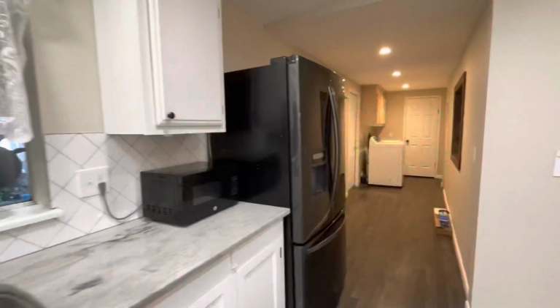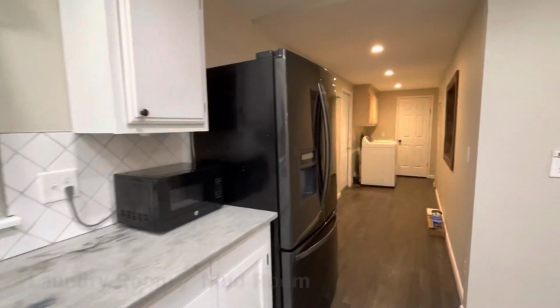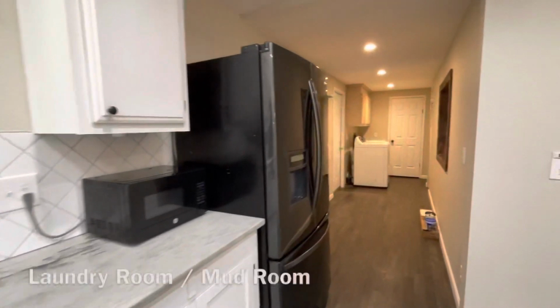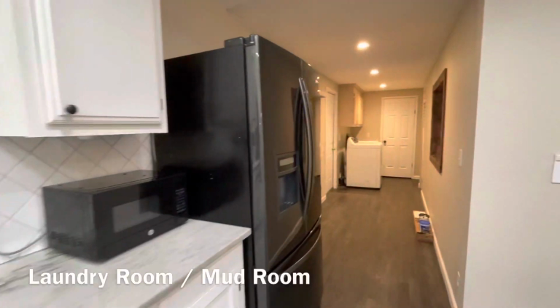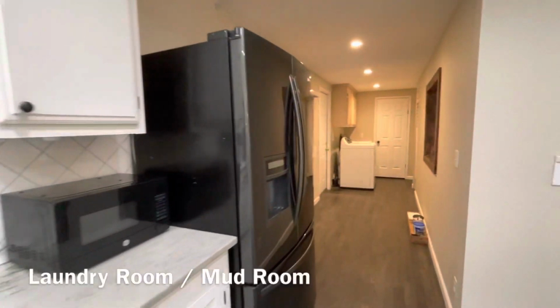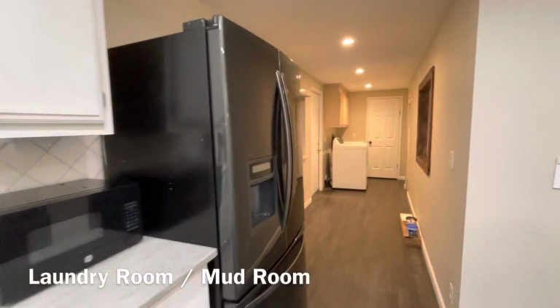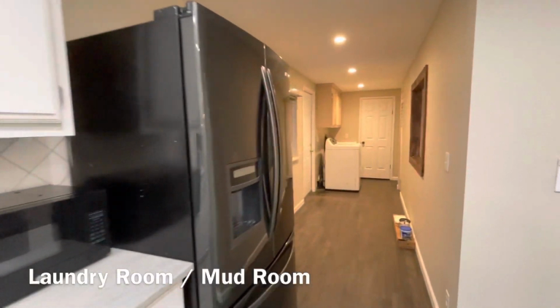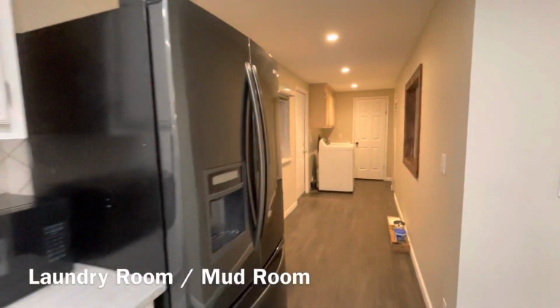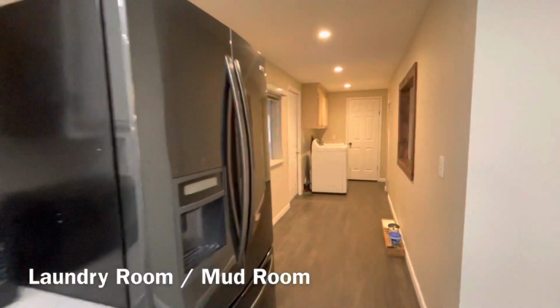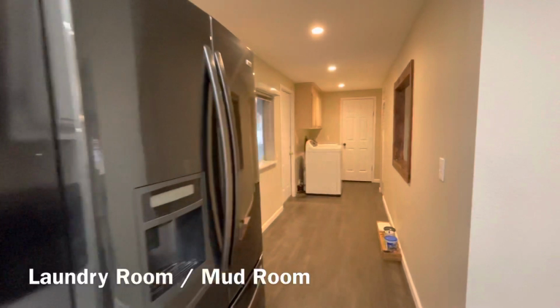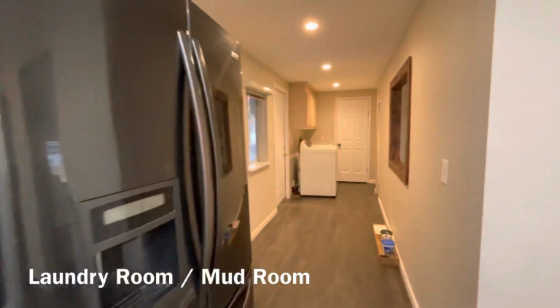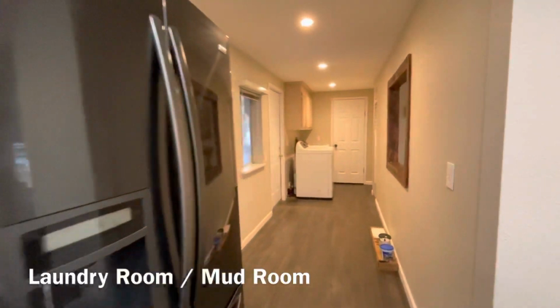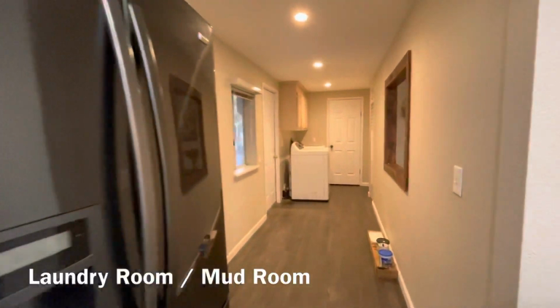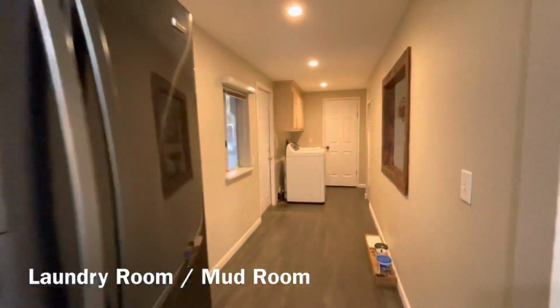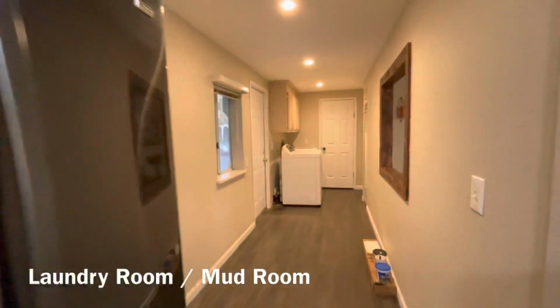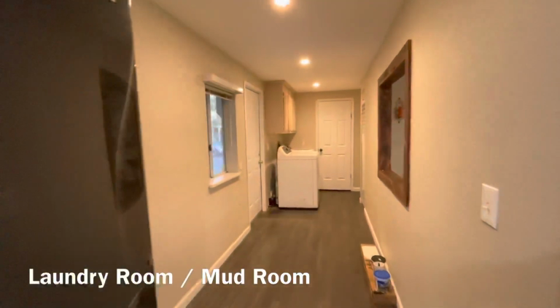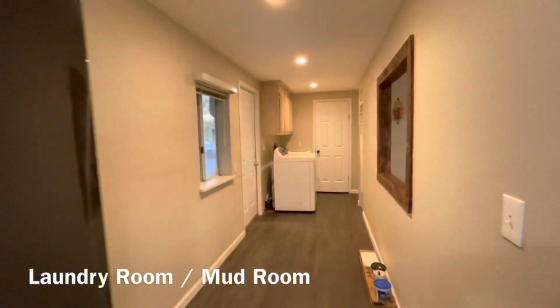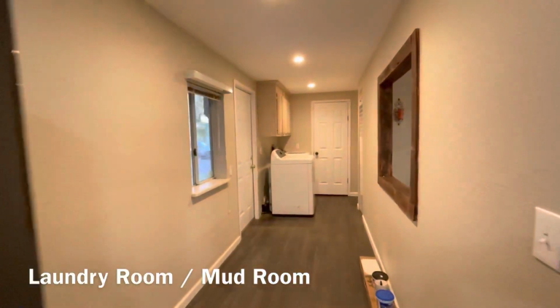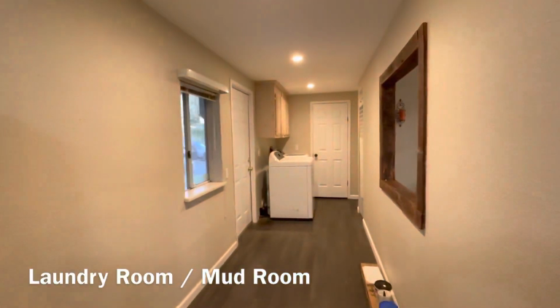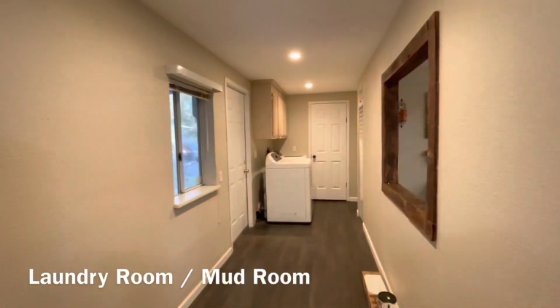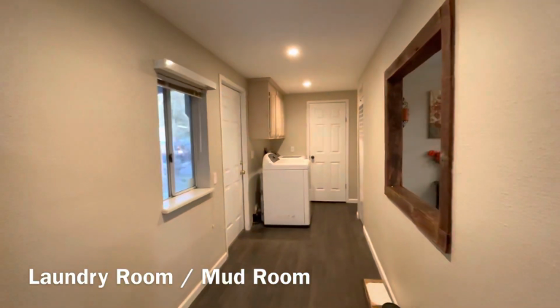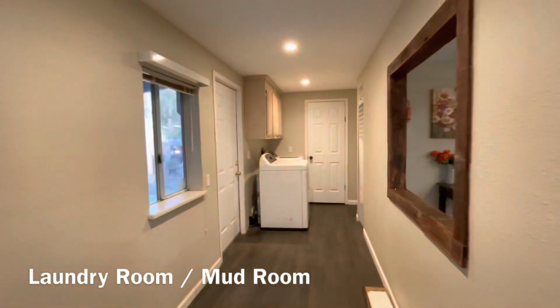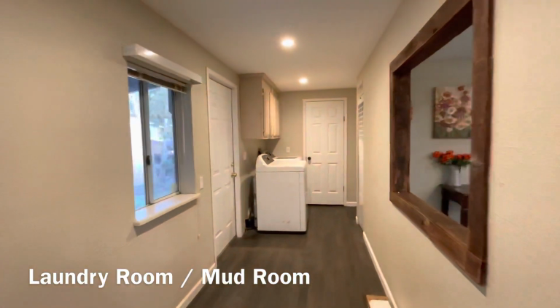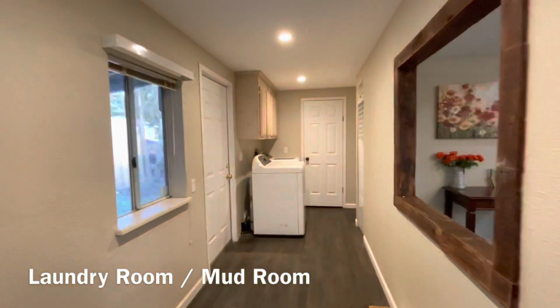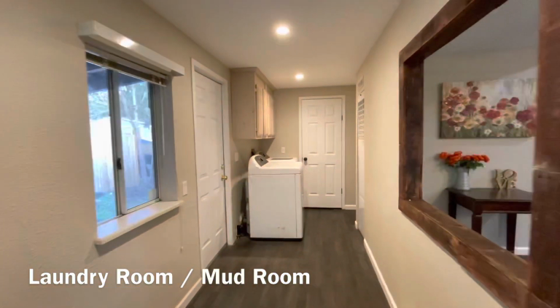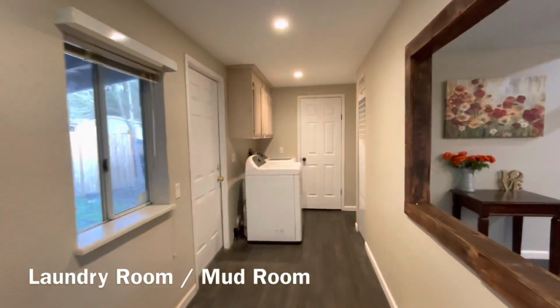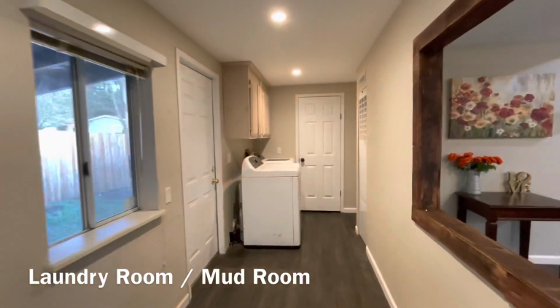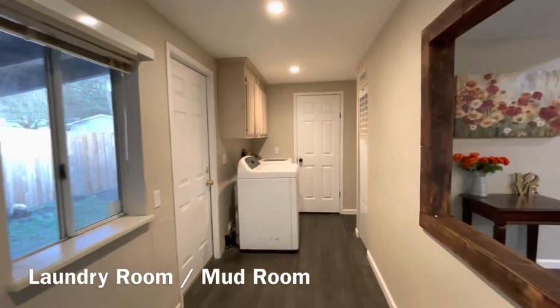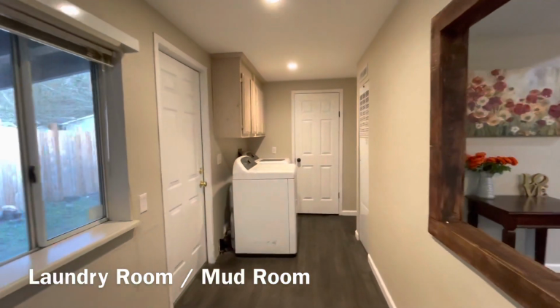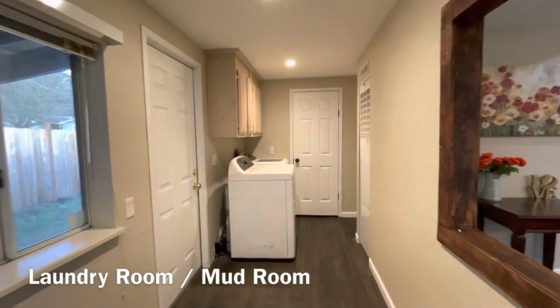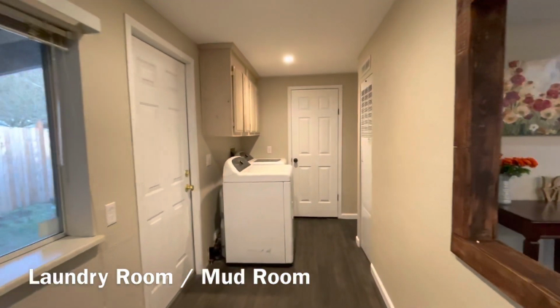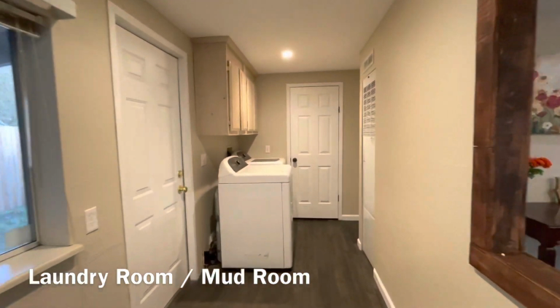Many houses no longer have a dedicated mudroom and laundry room — this house does.